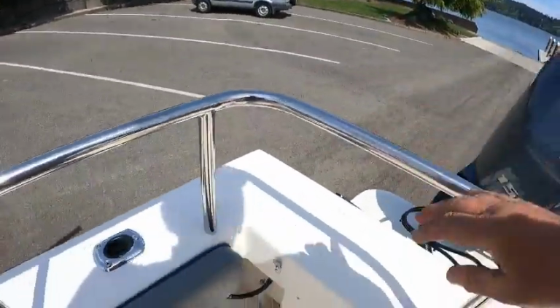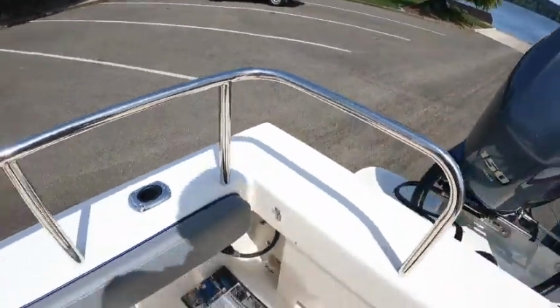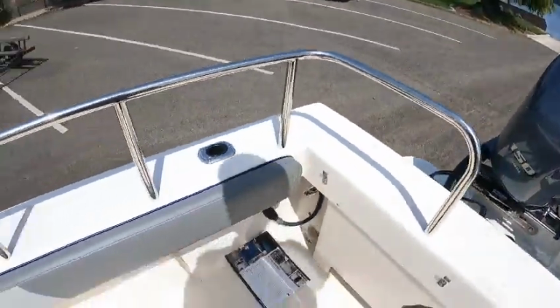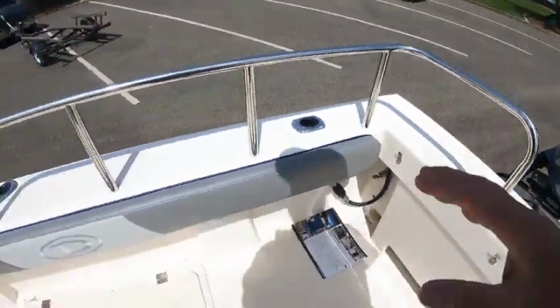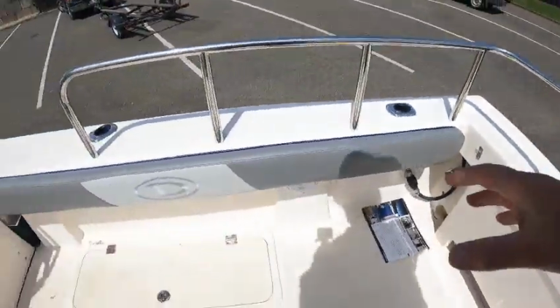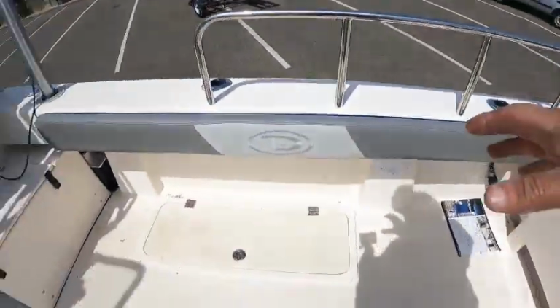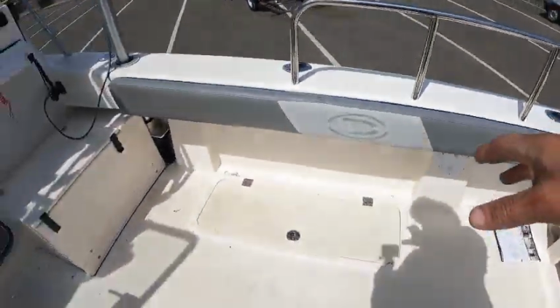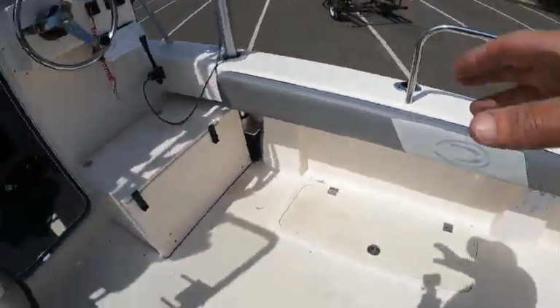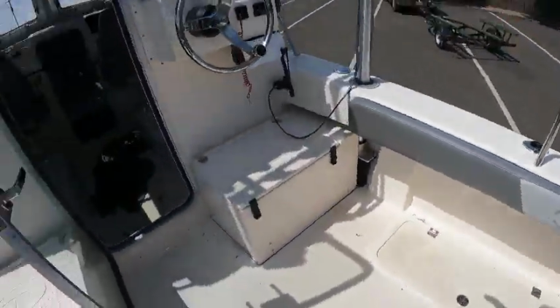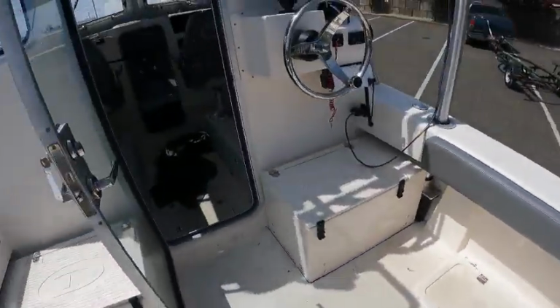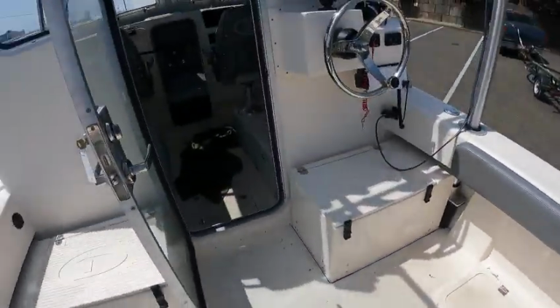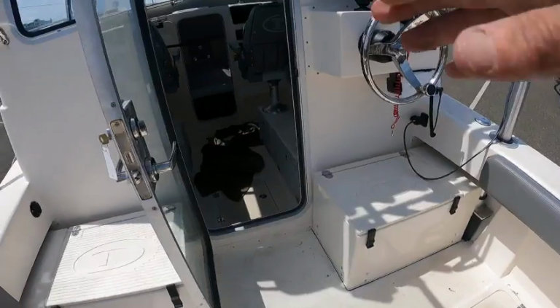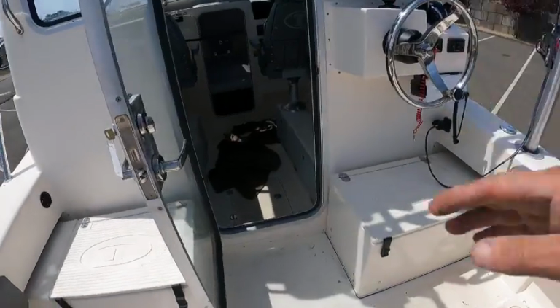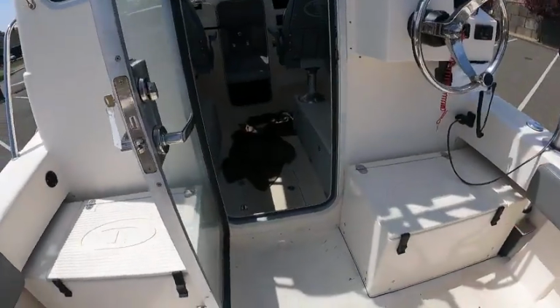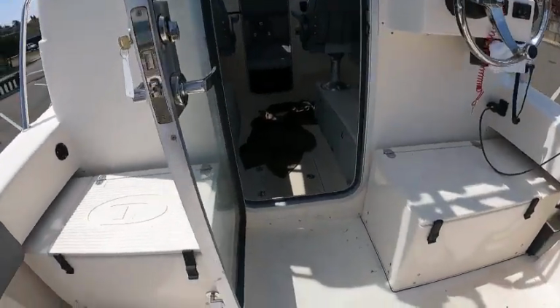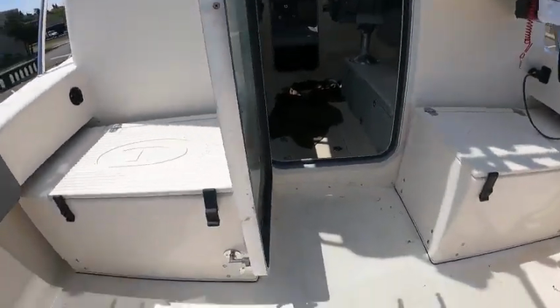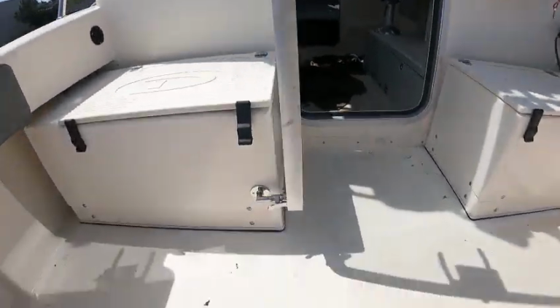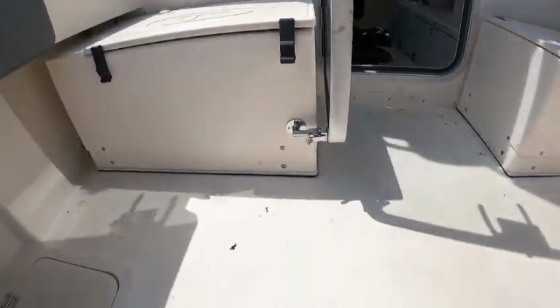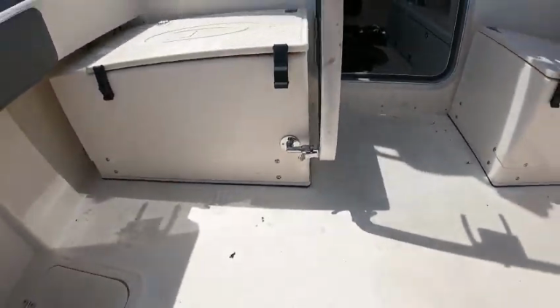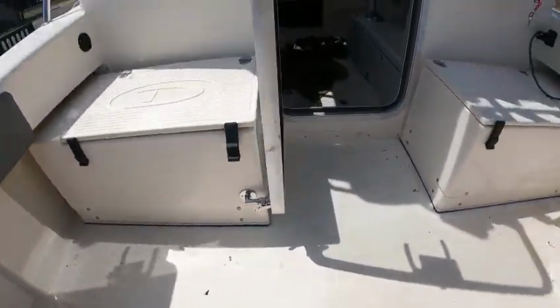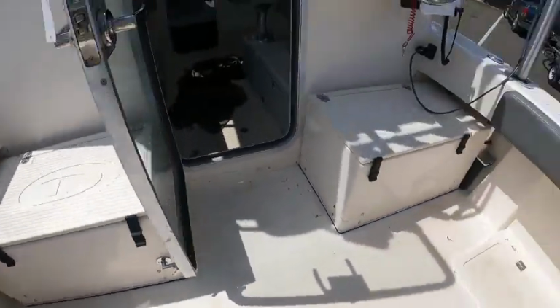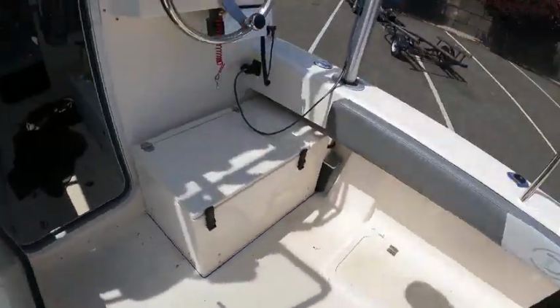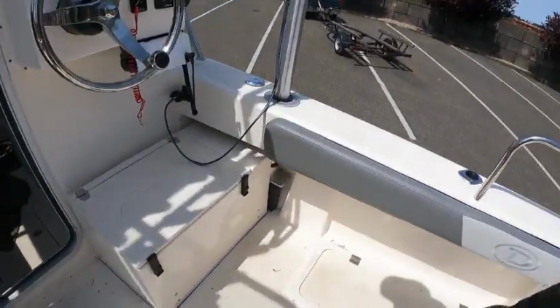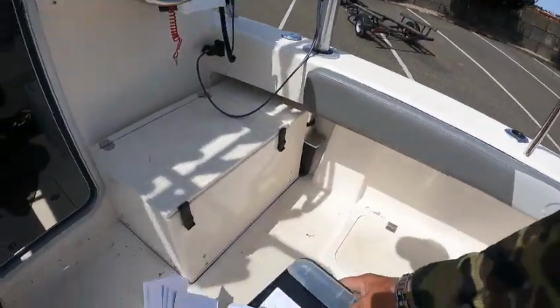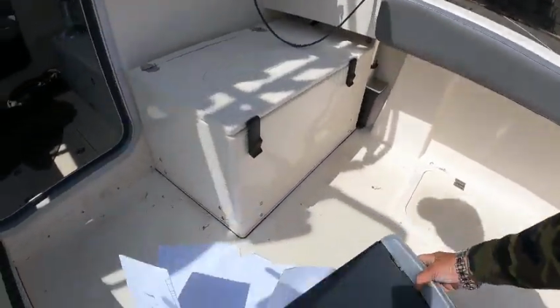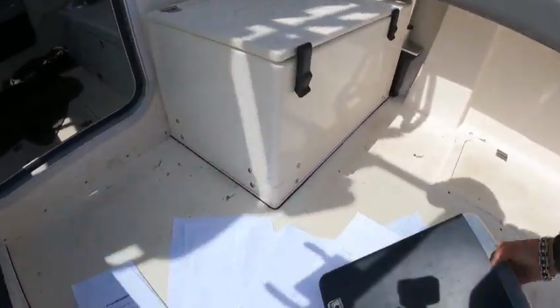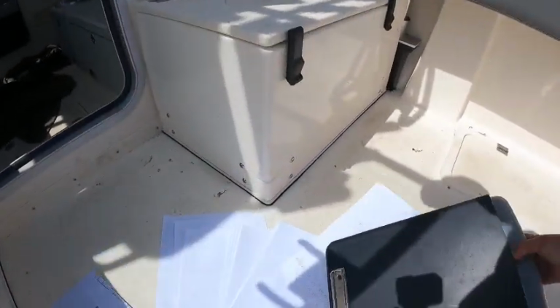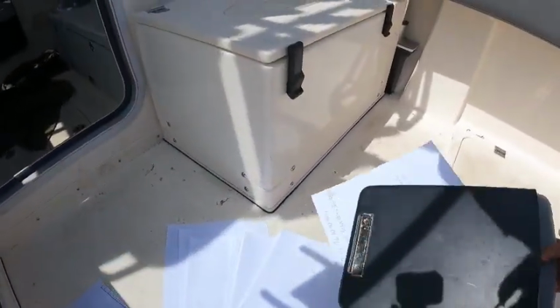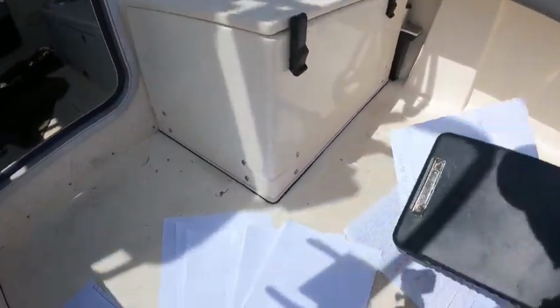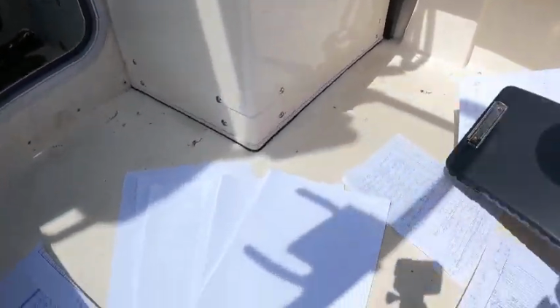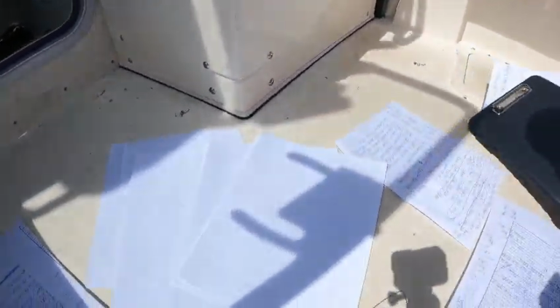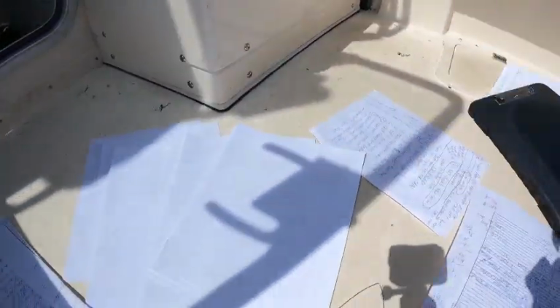They put the batteries and the switches on the inside, and that's why you've got all this deck room.